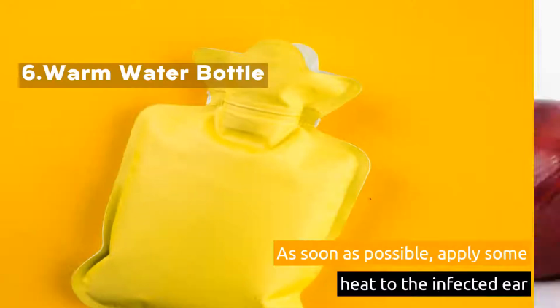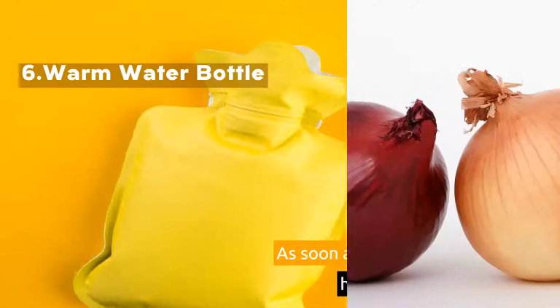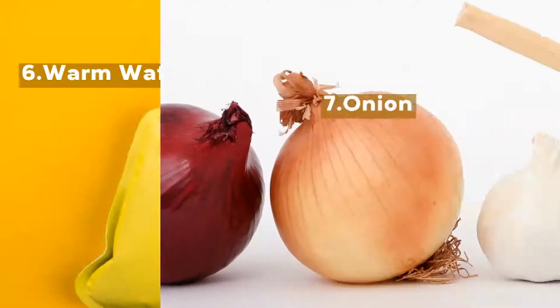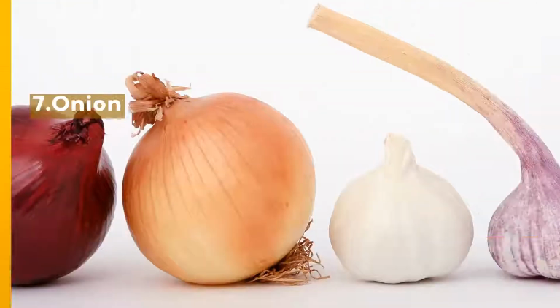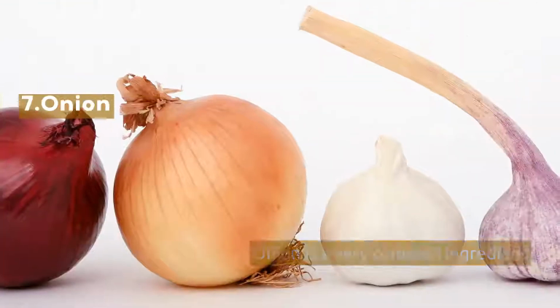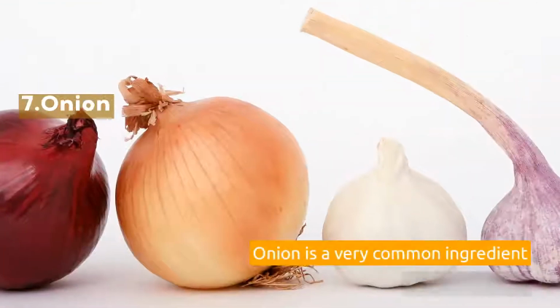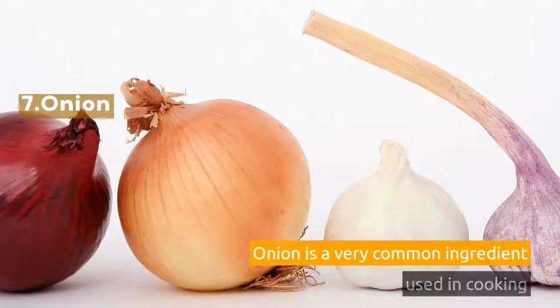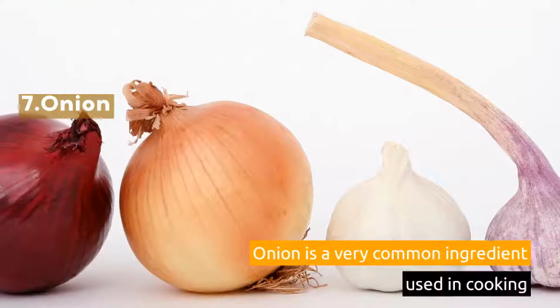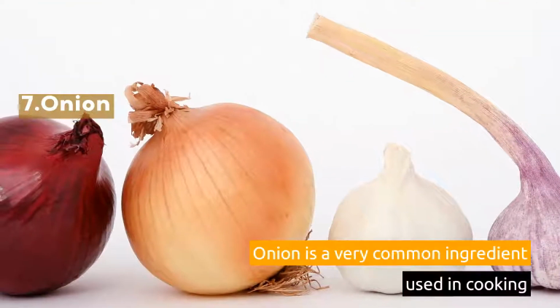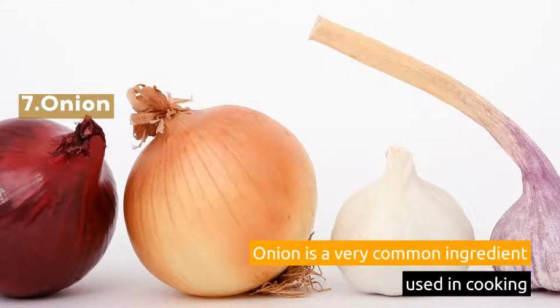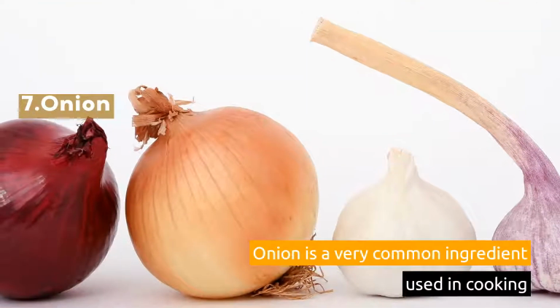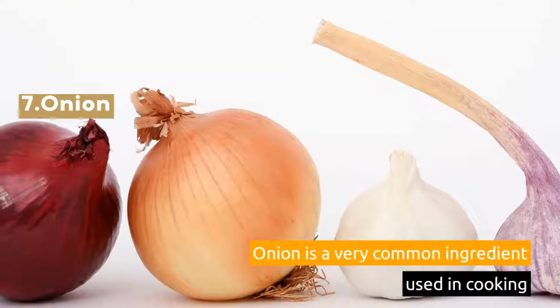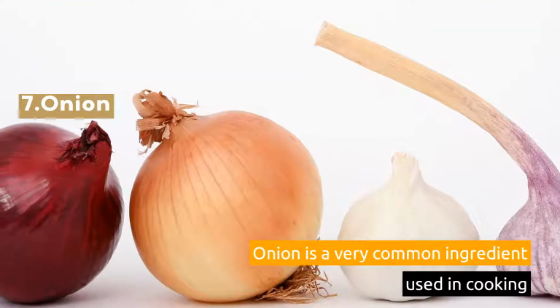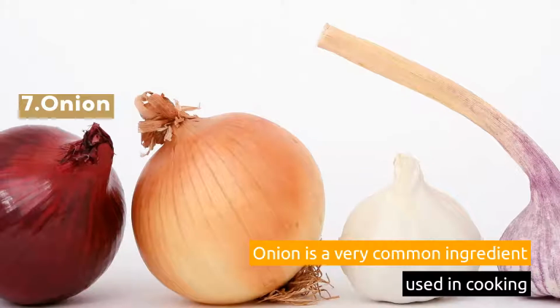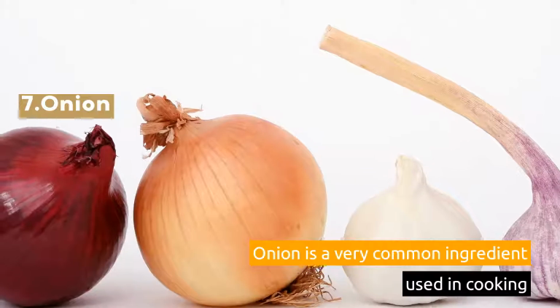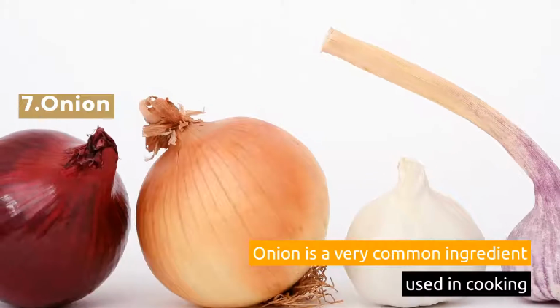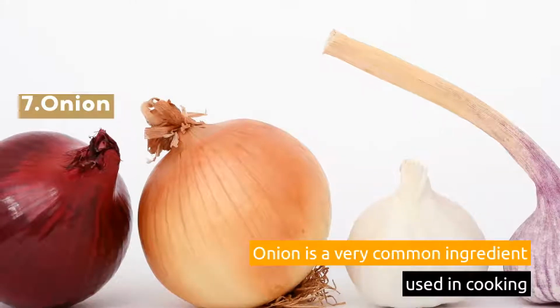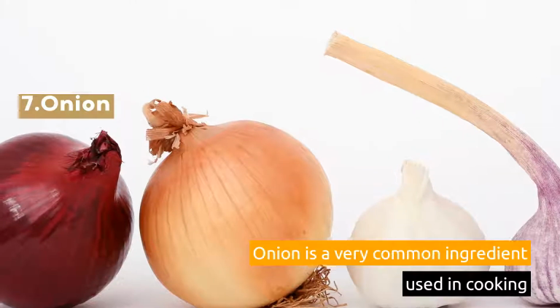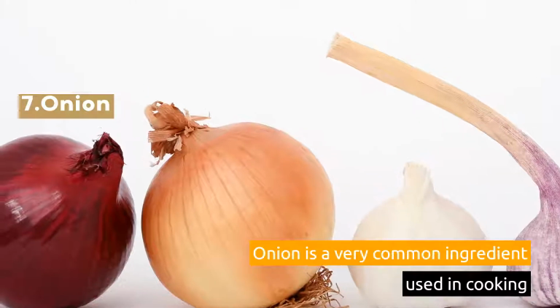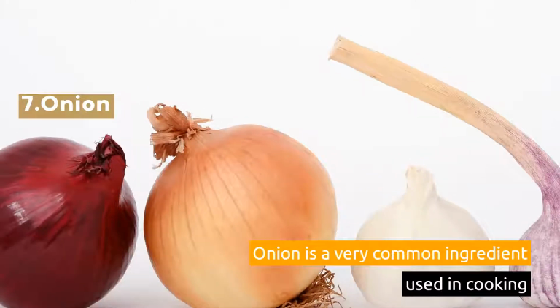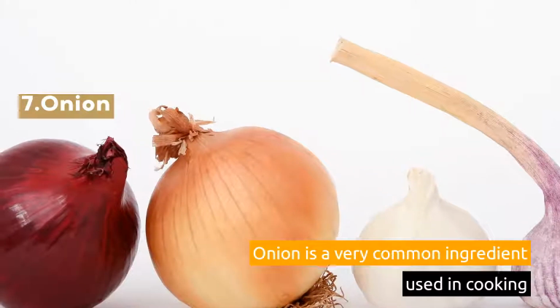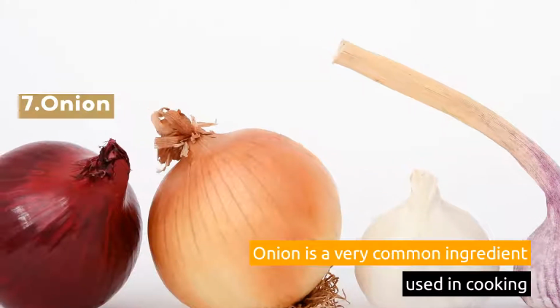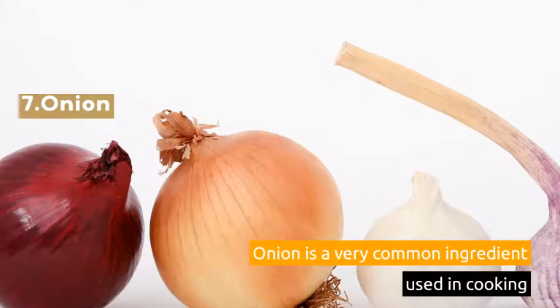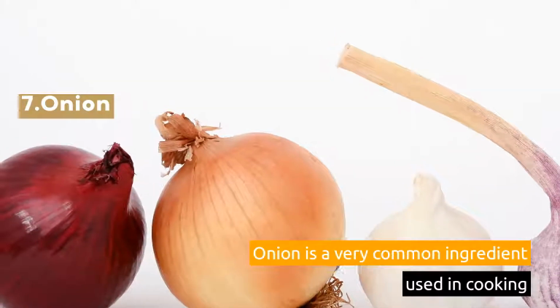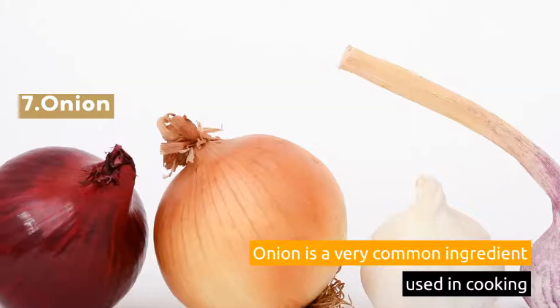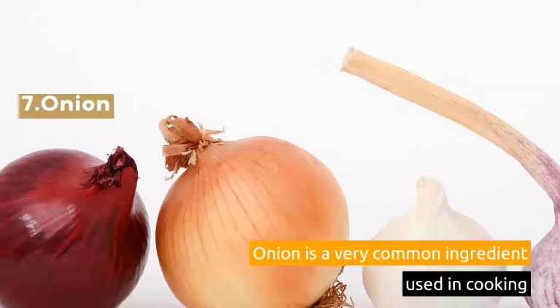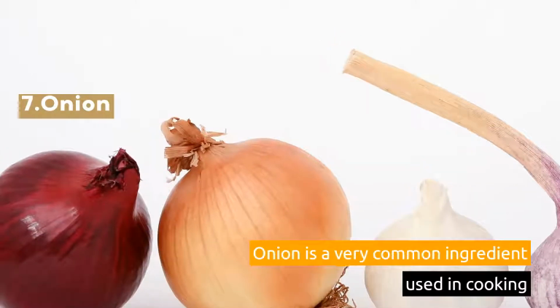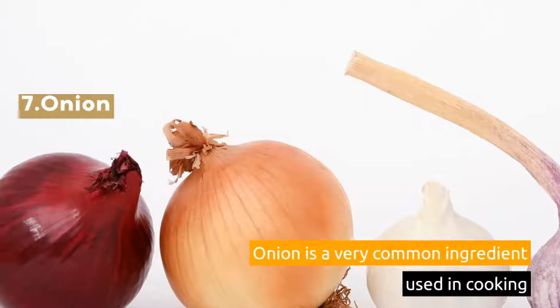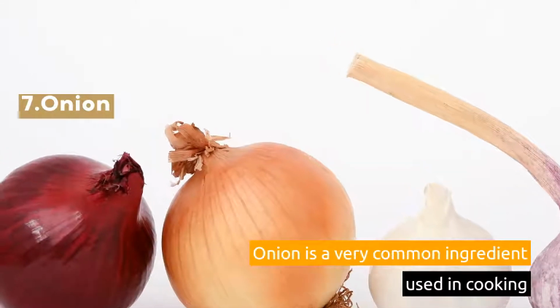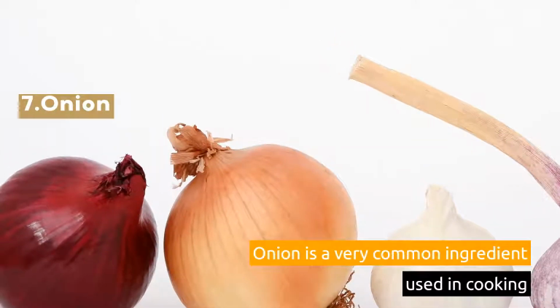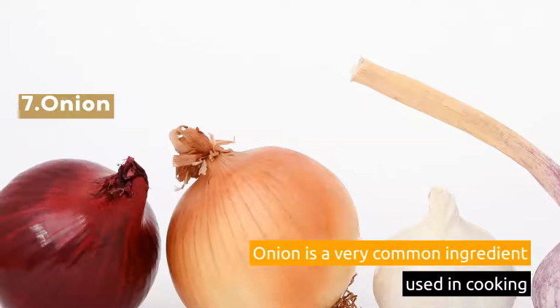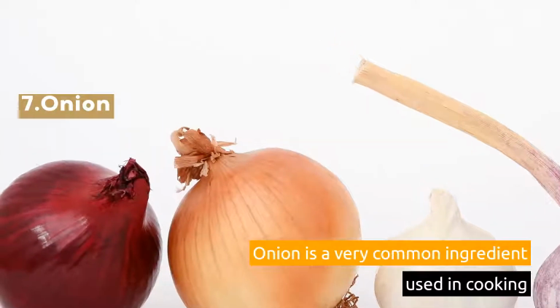7. Onion. Onion is a very common ingredient used in cooking.